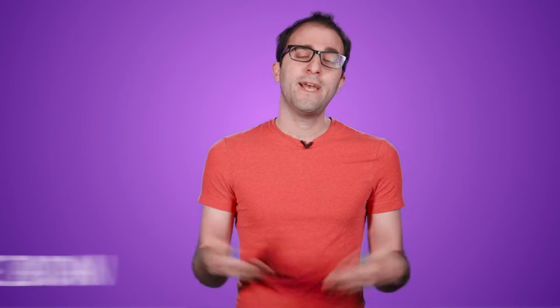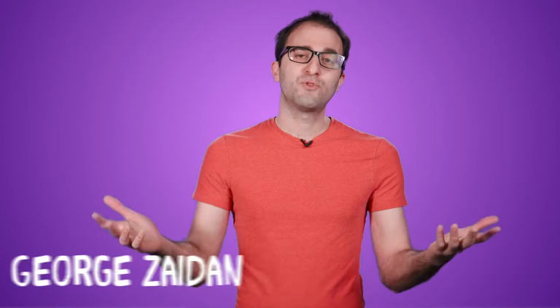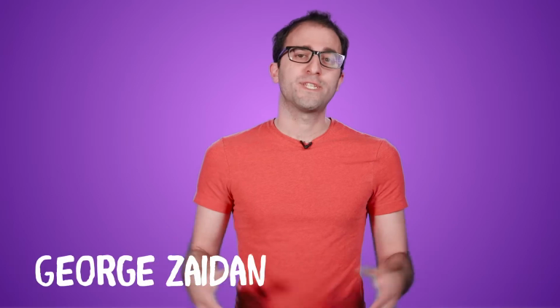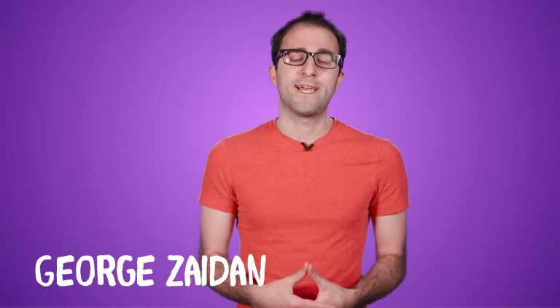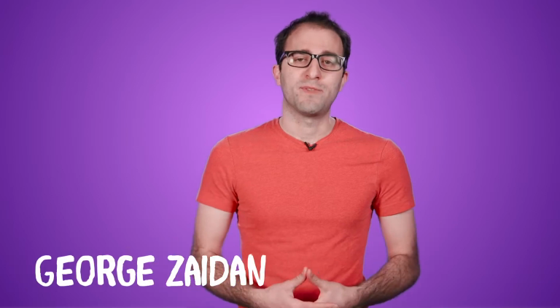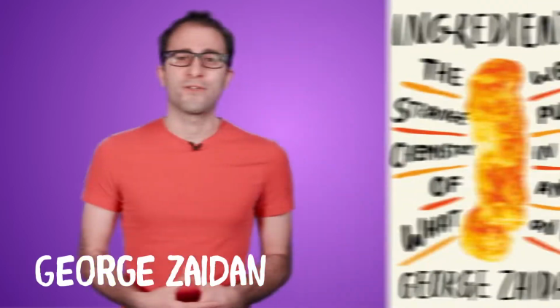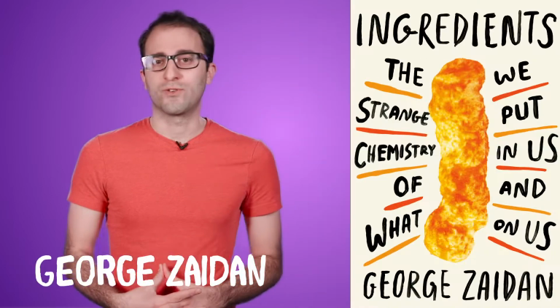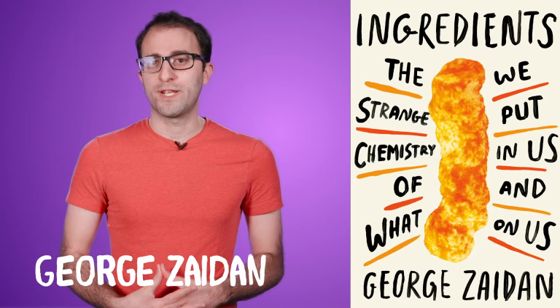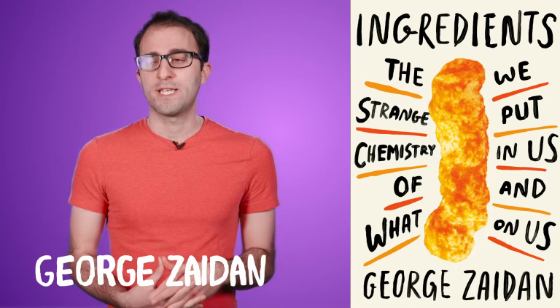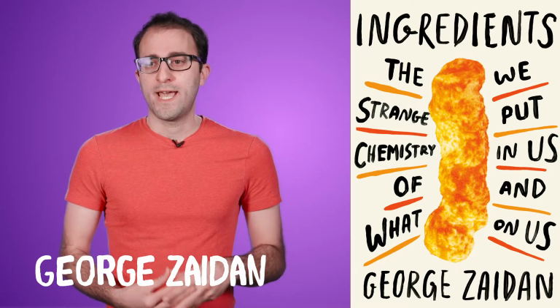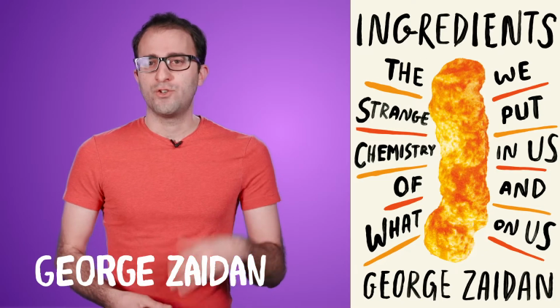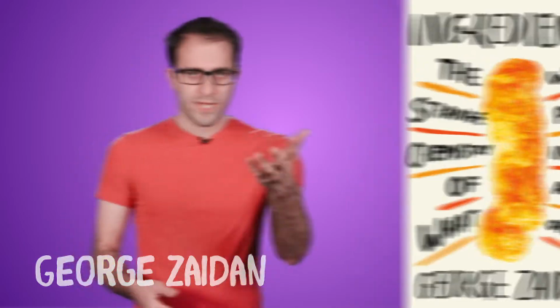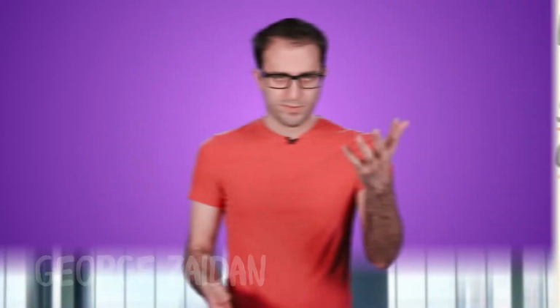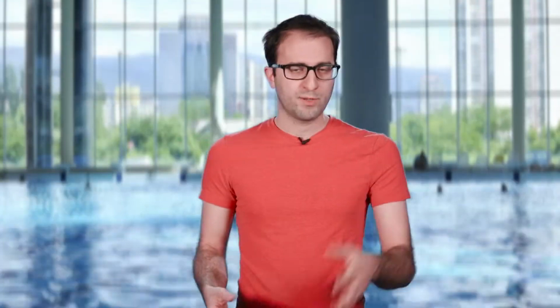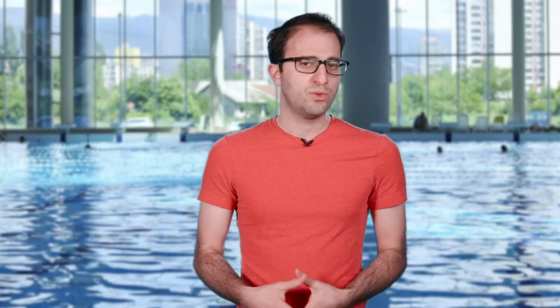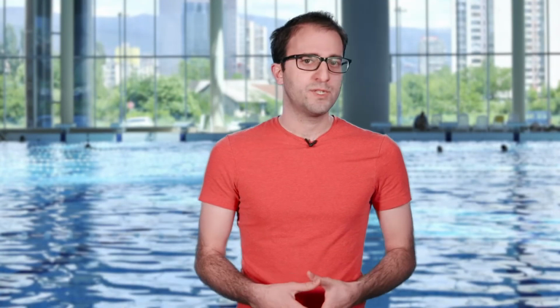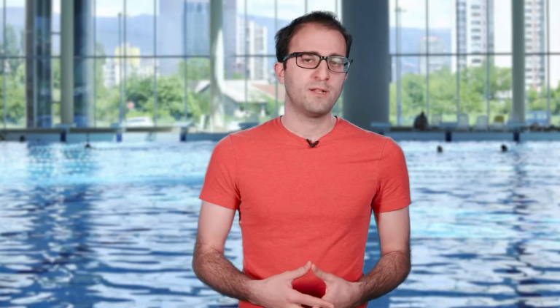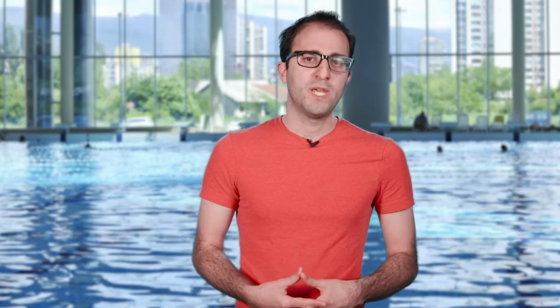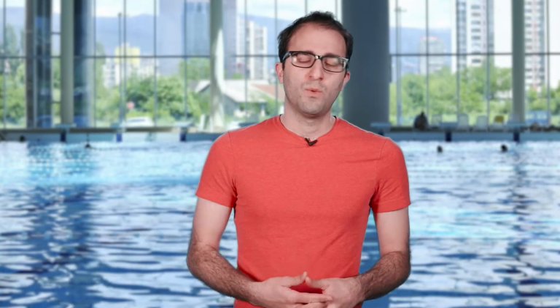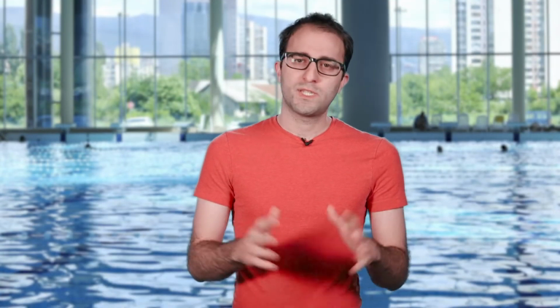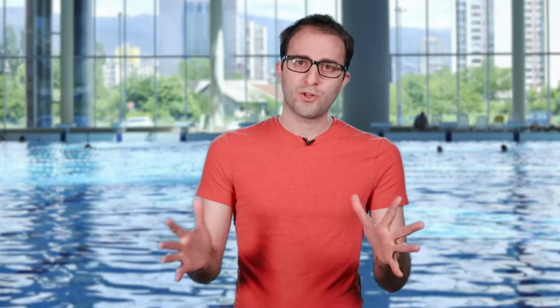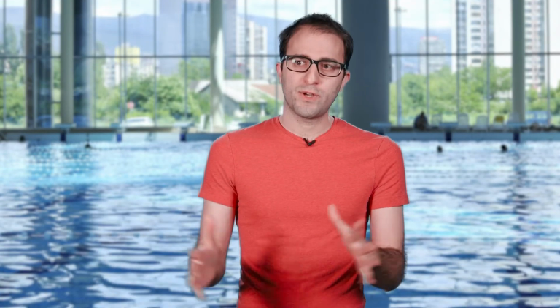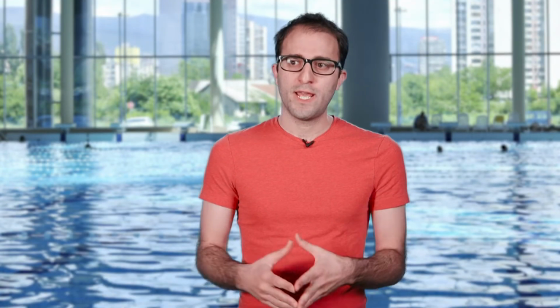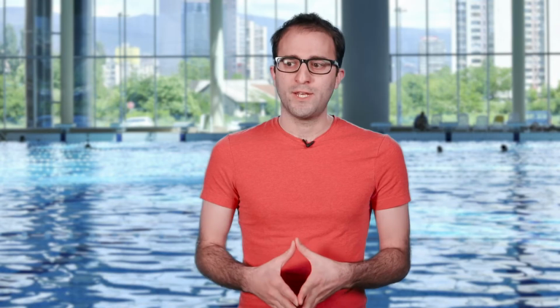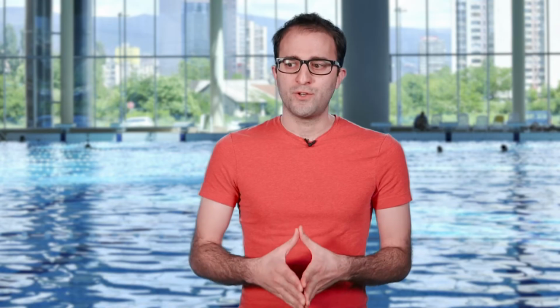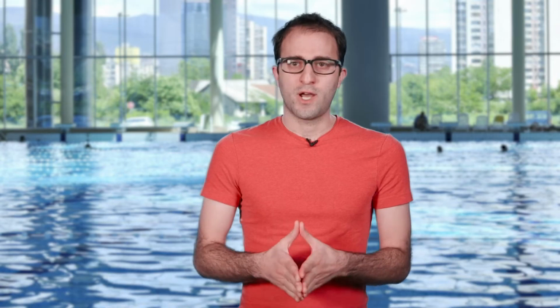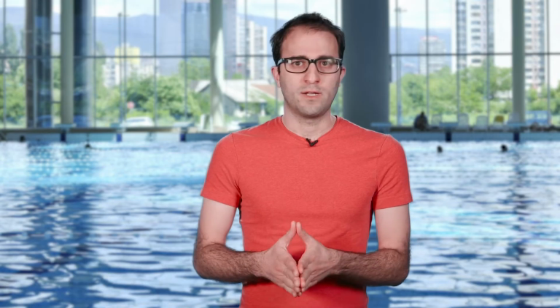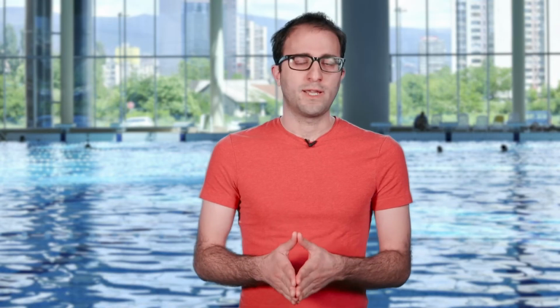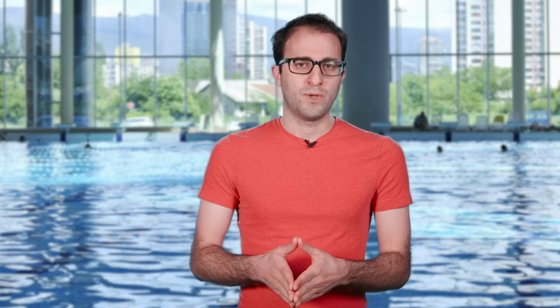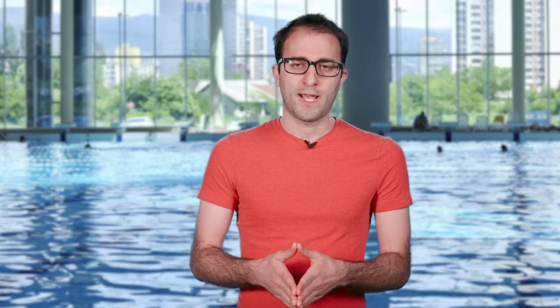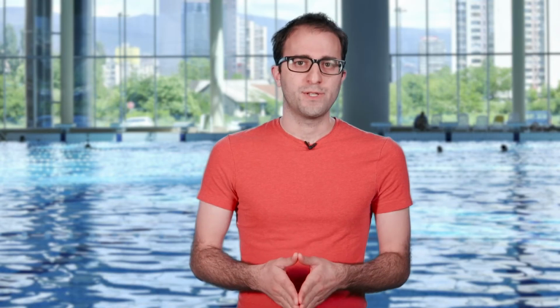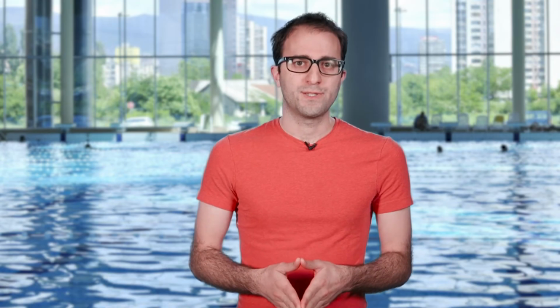Hey, I'm George Zydan. I'm the author of Ingredients. And you know that public pool smell? Well, it's not chlorine, and you're not going to like what it actually is.